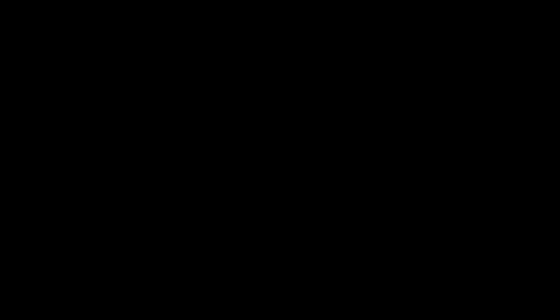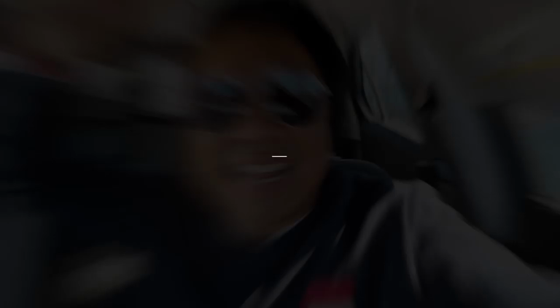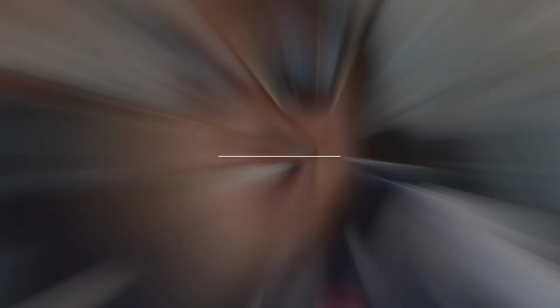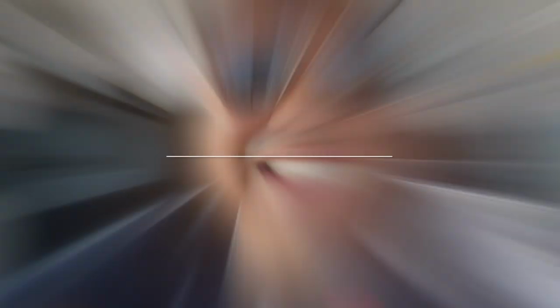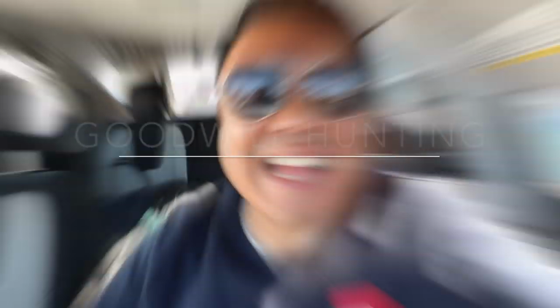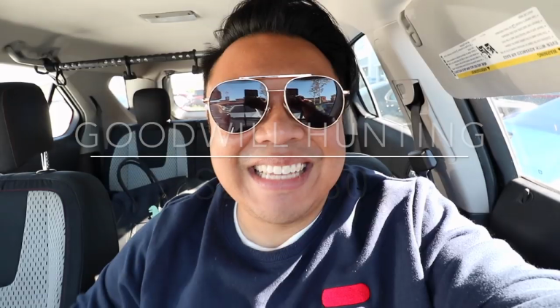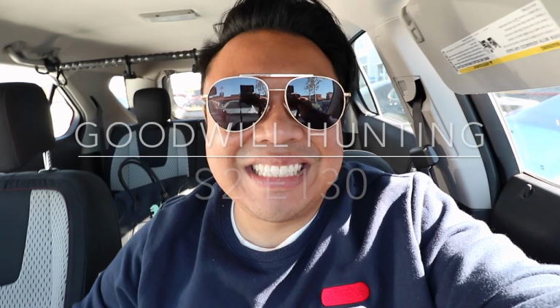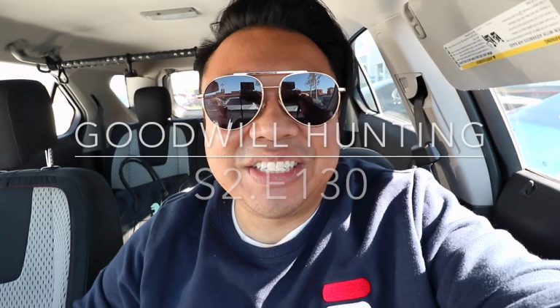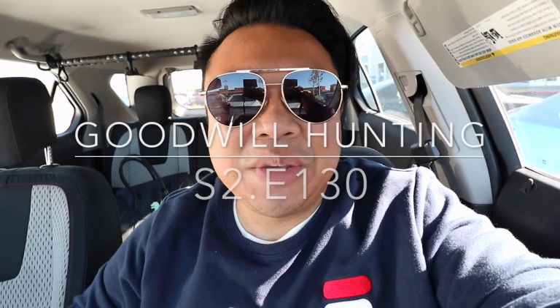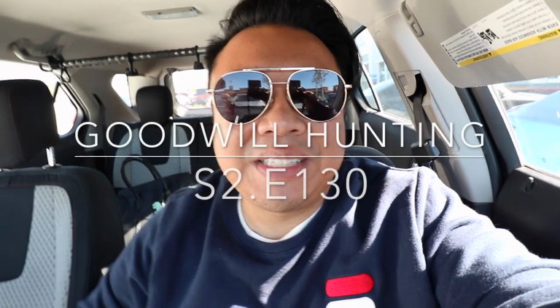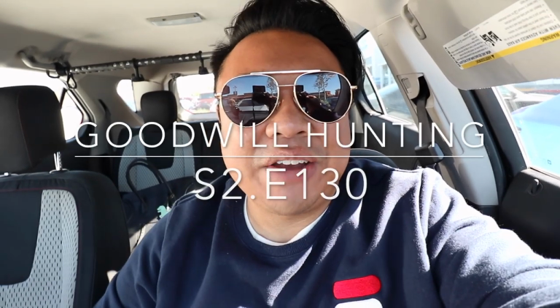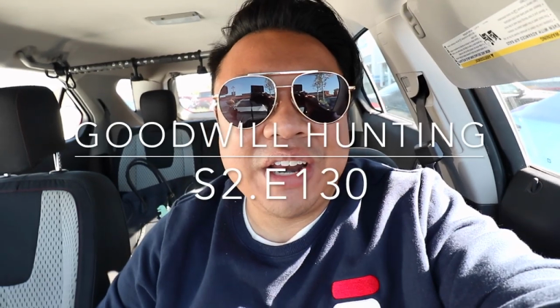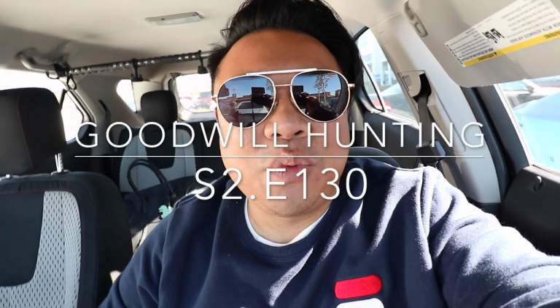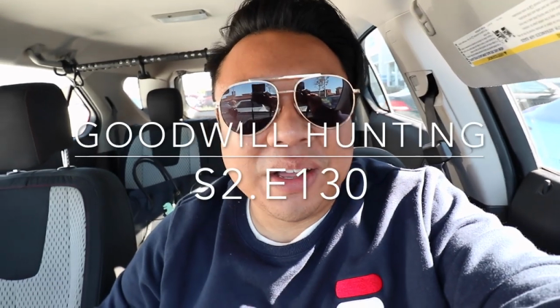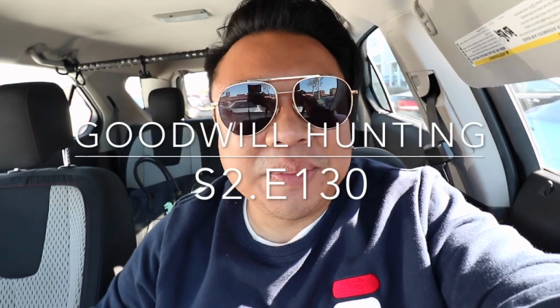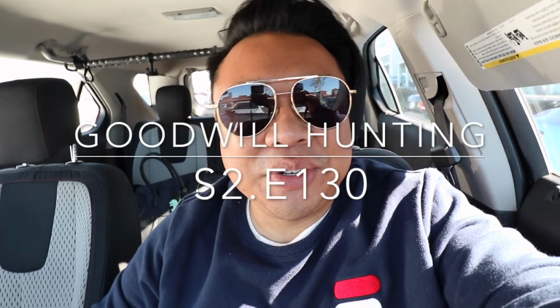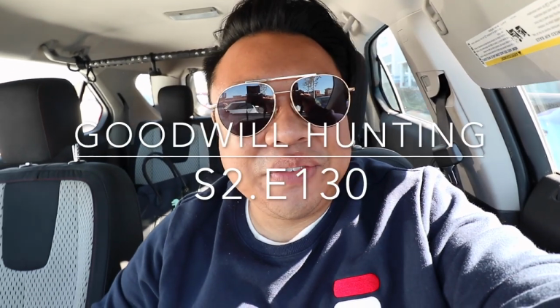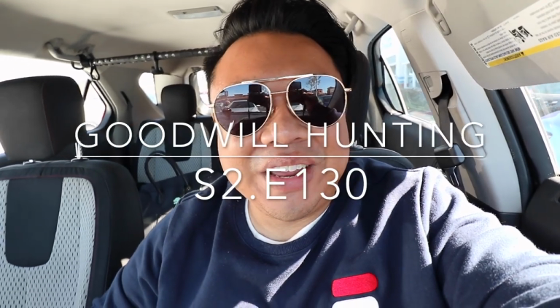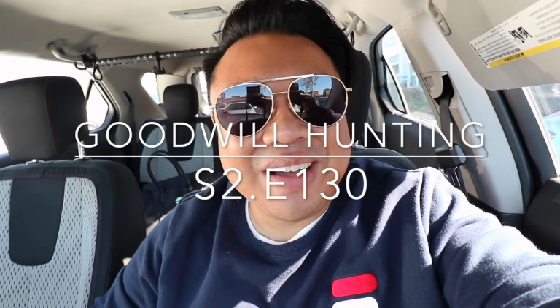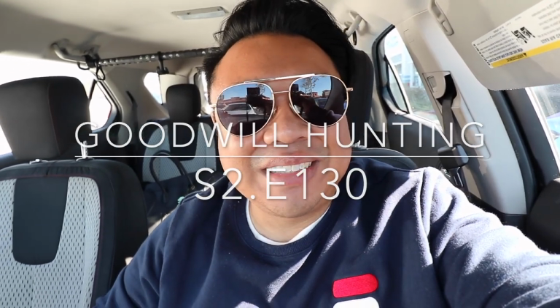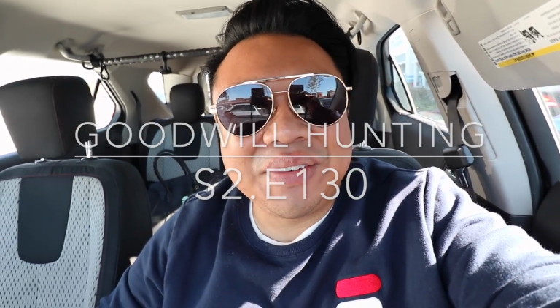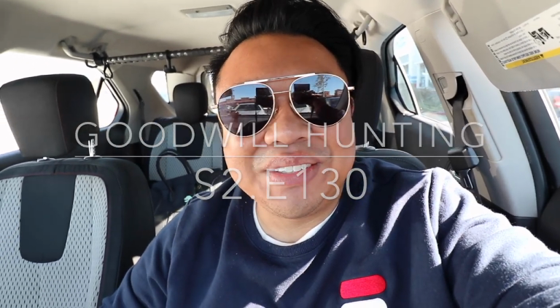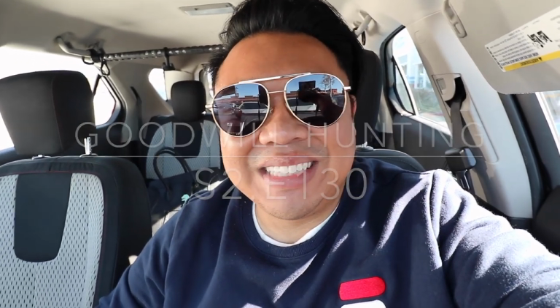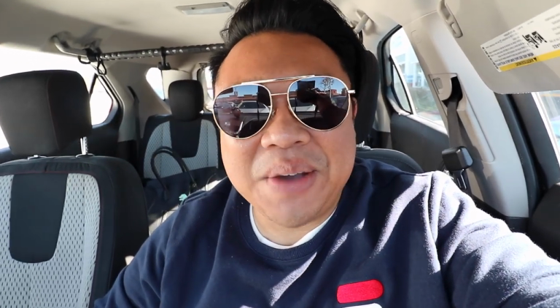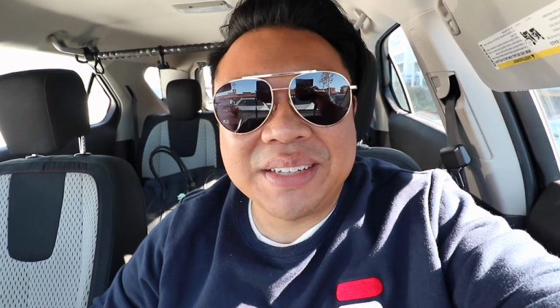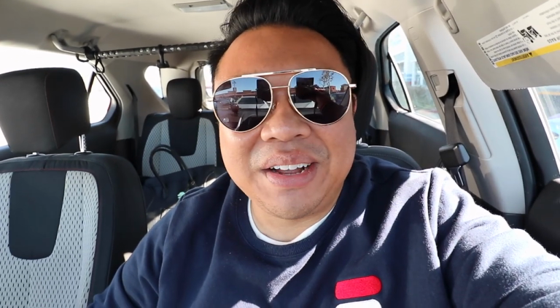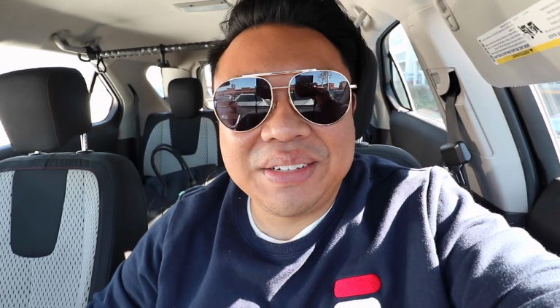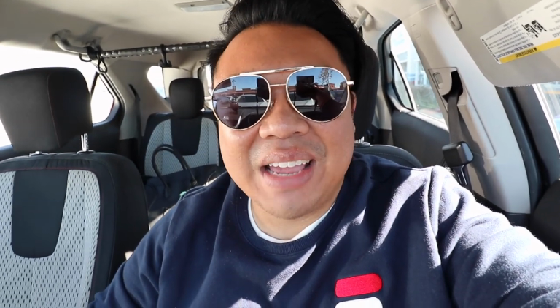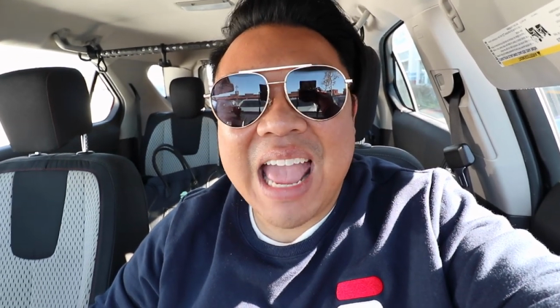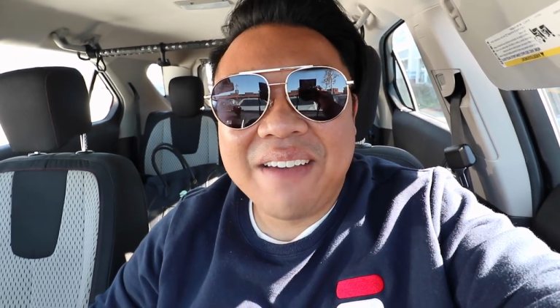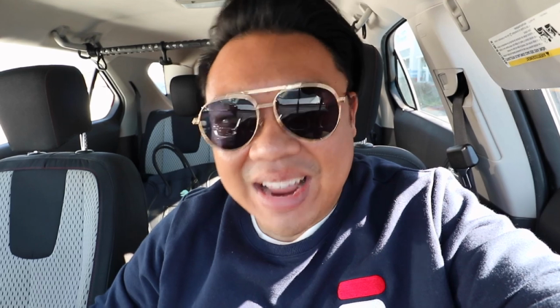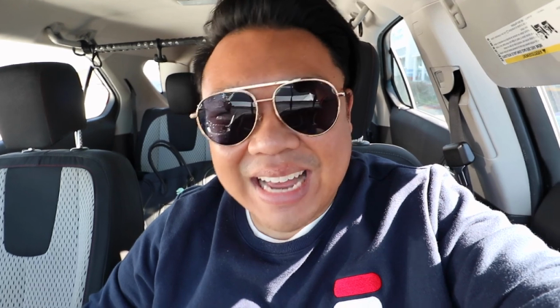Greetings and salutations YouTube. It's Hadrian here. Welcome to a new video. How's everyone doing today? I hope you guys are all doing fantastic.